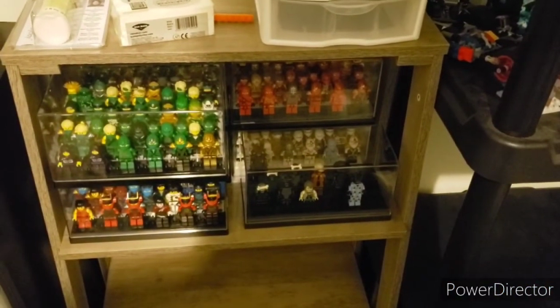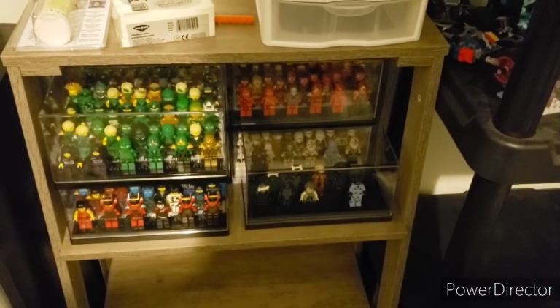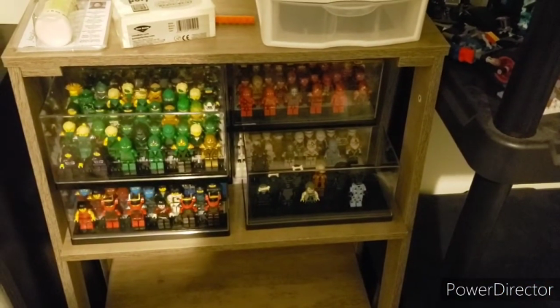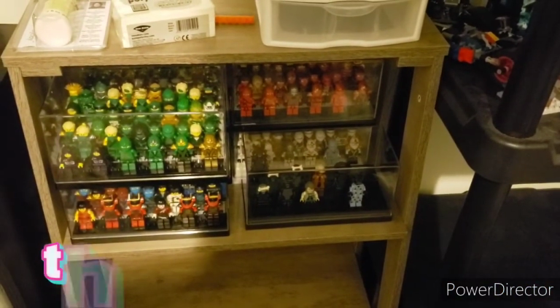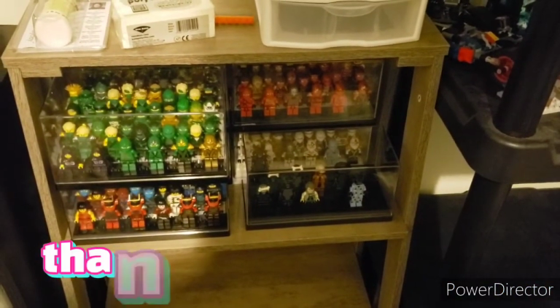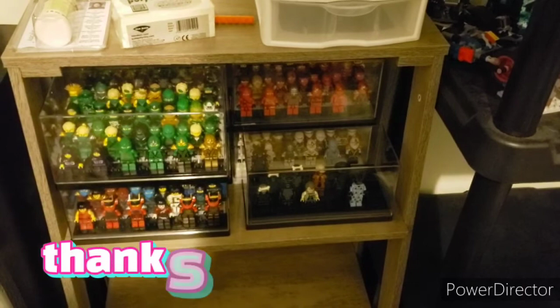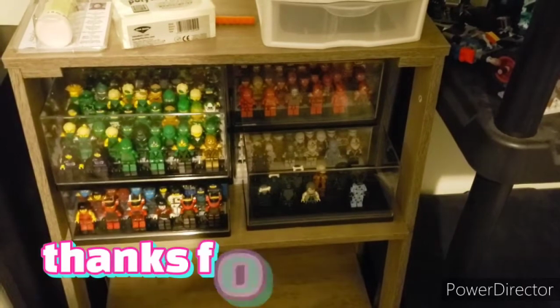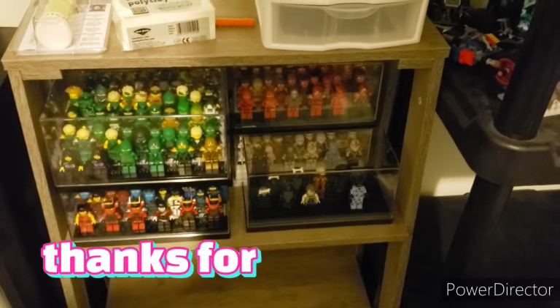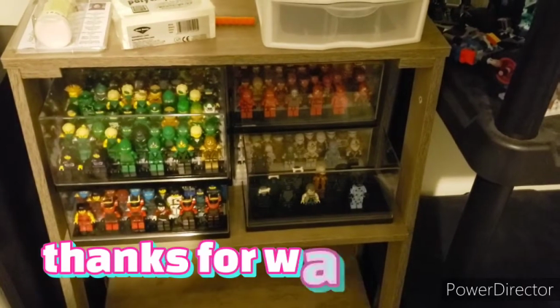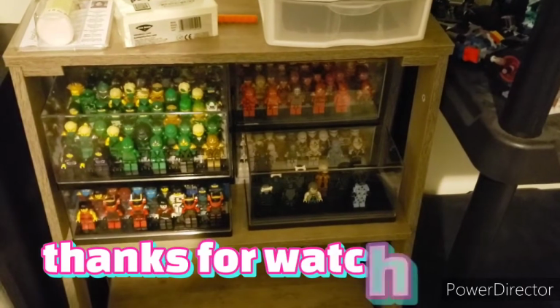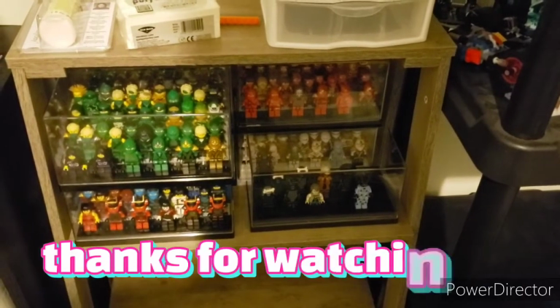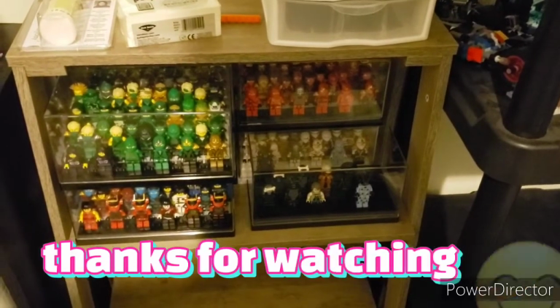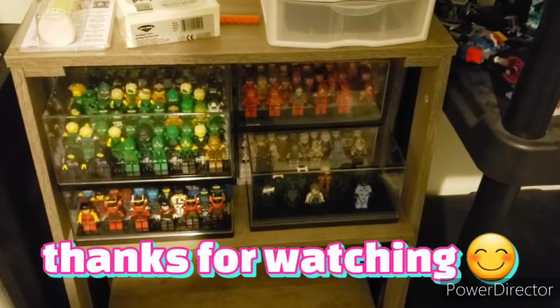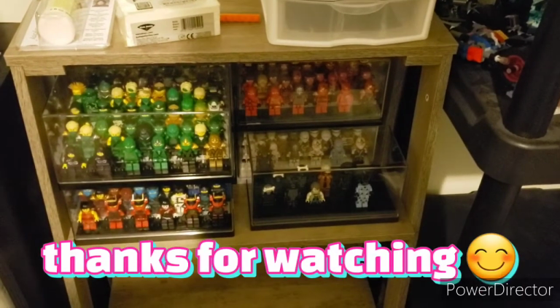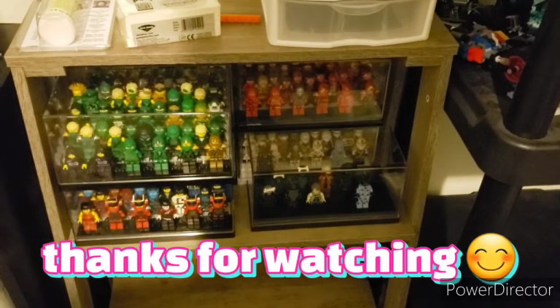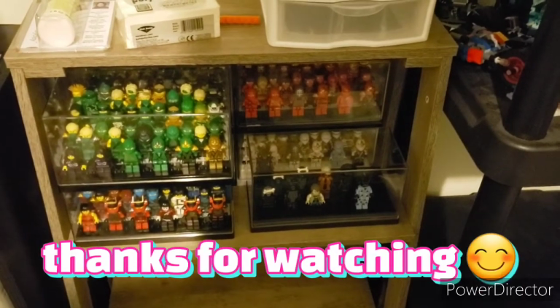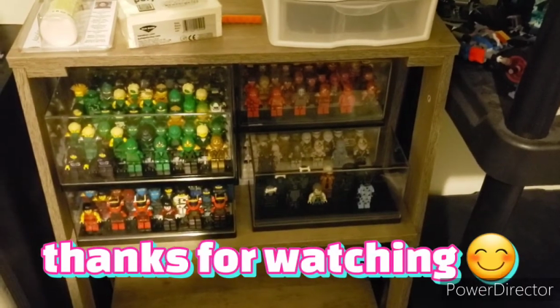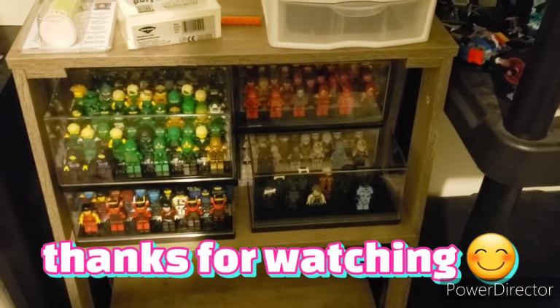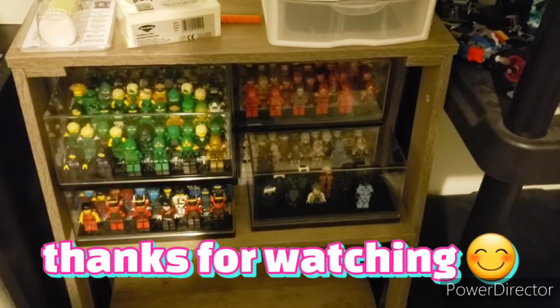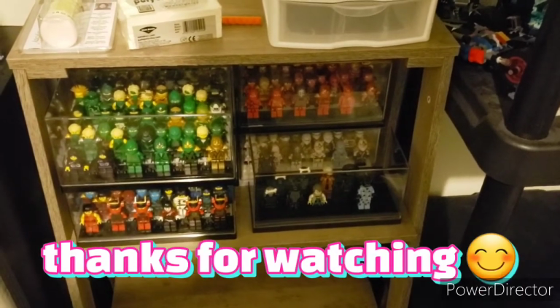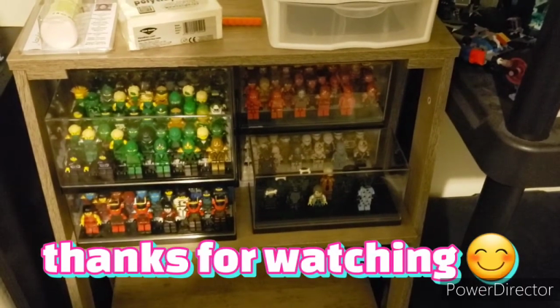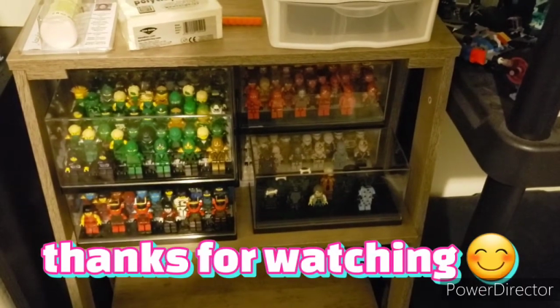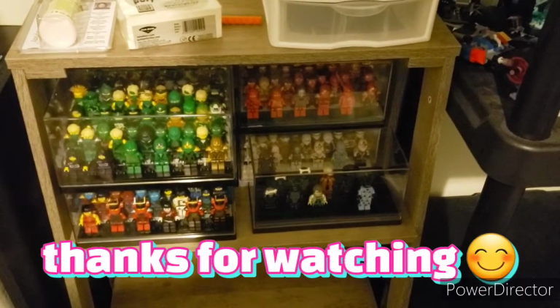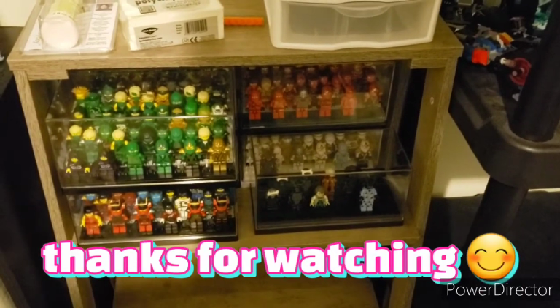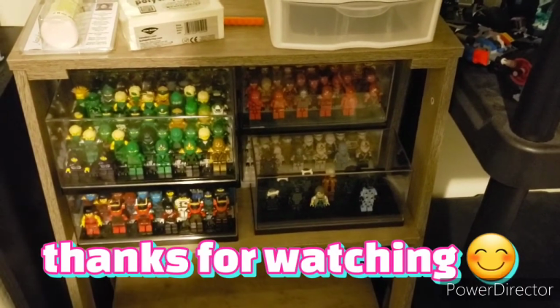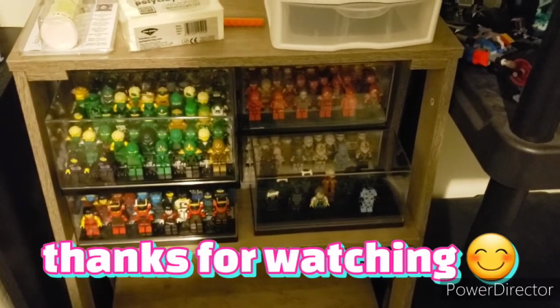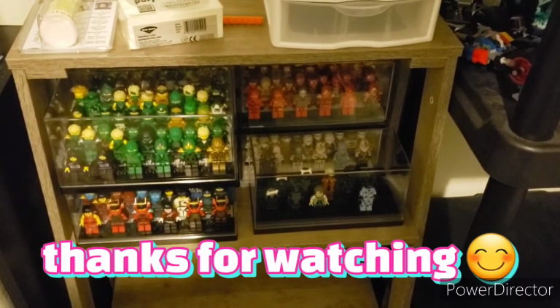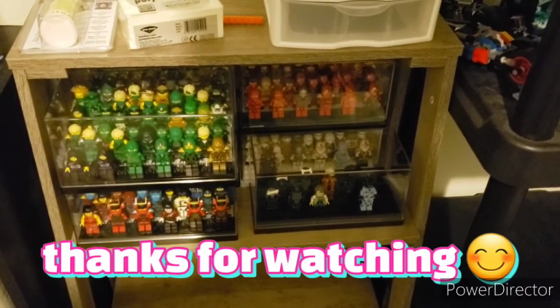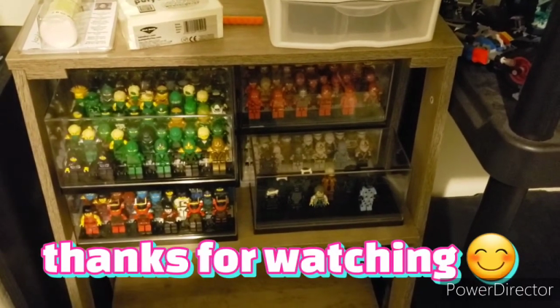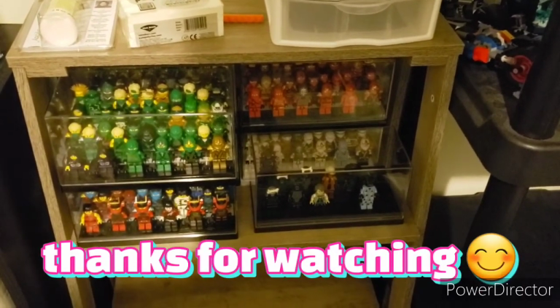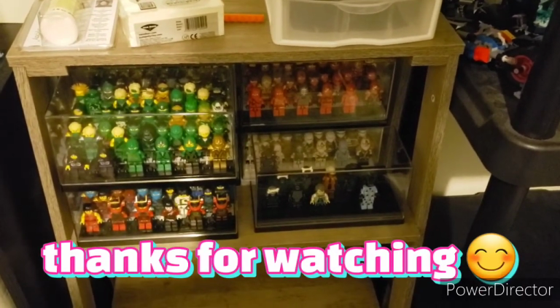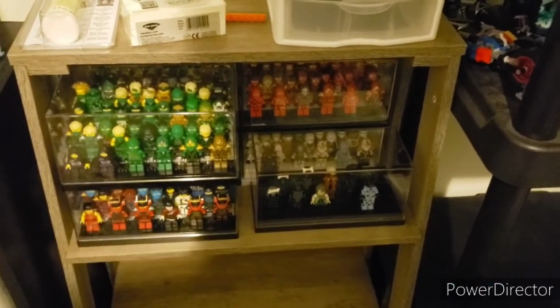Alright everyone, I want to thank you all so much for watching. Please like, comment, and subscribe. I'll see you guys next time. Bye.